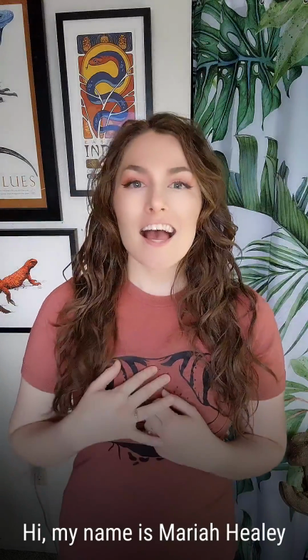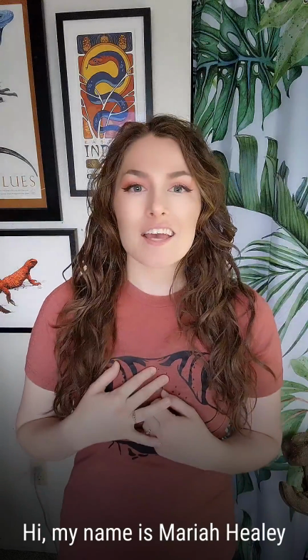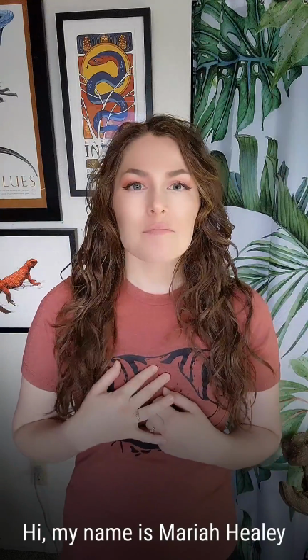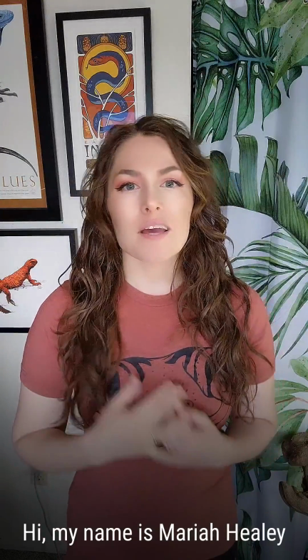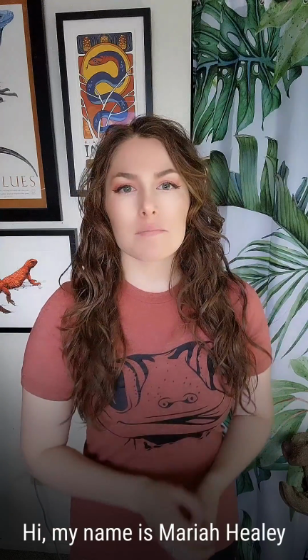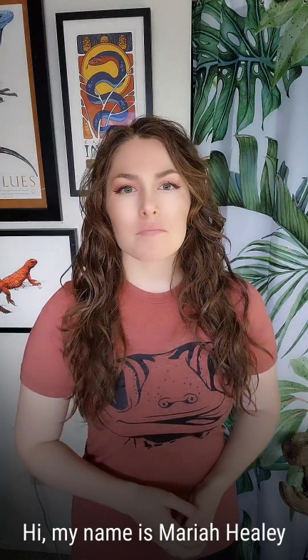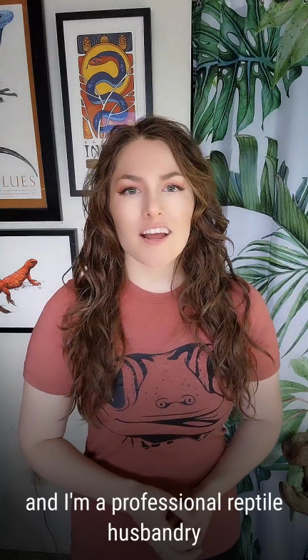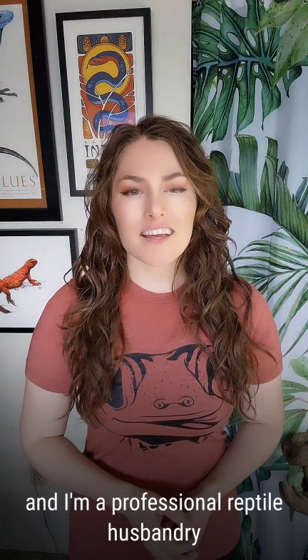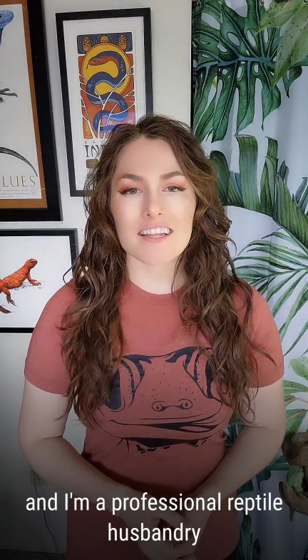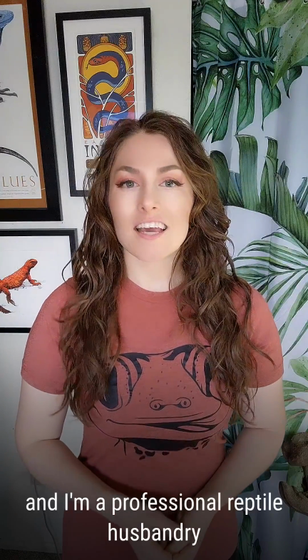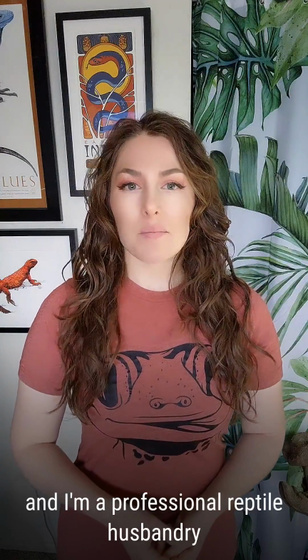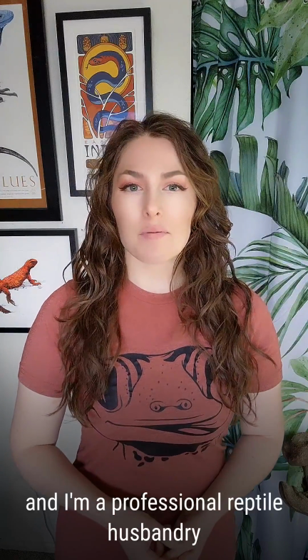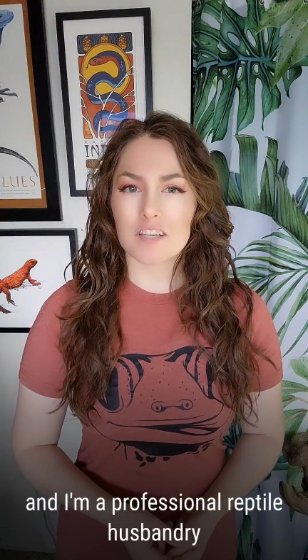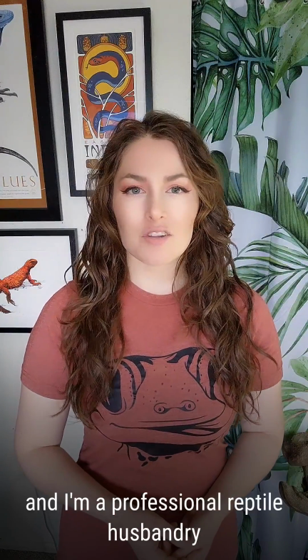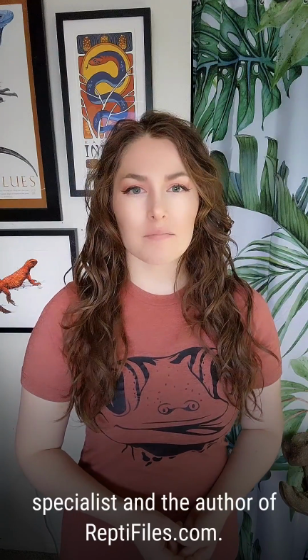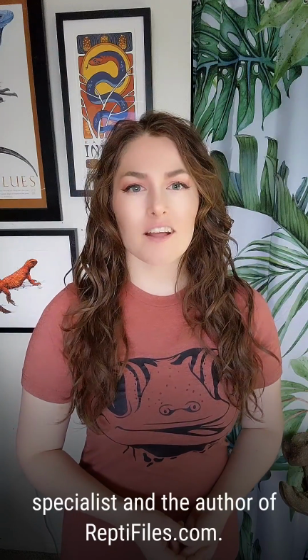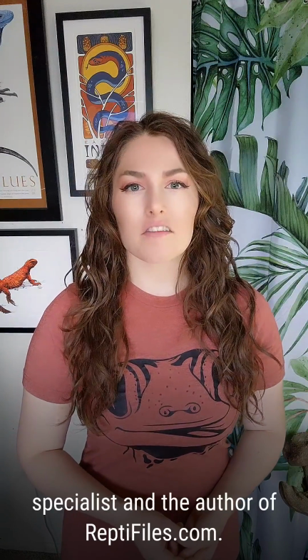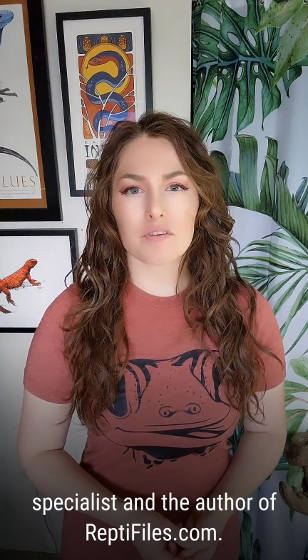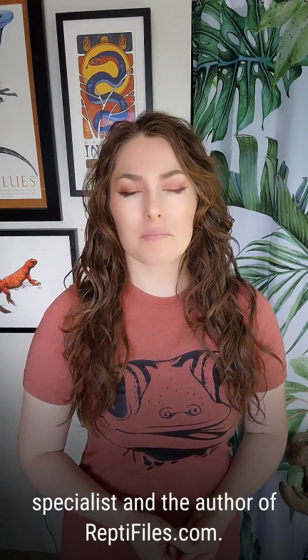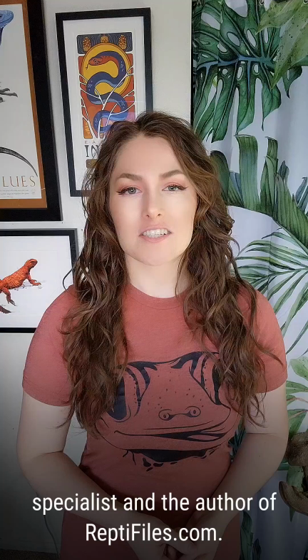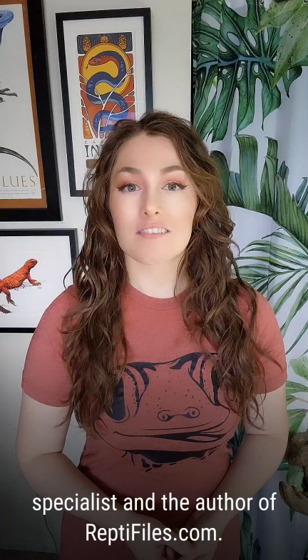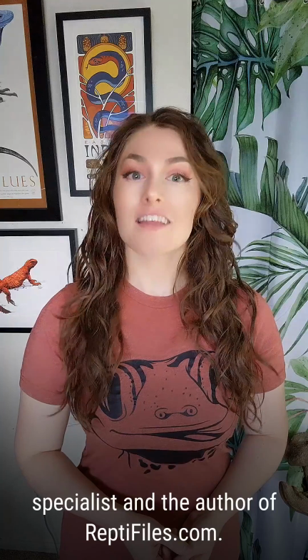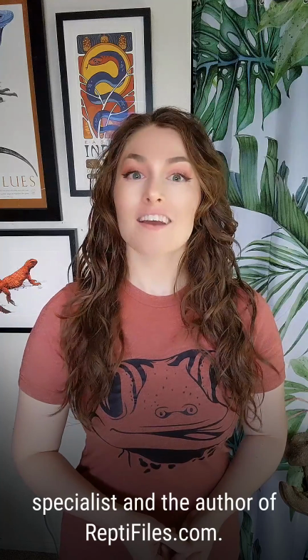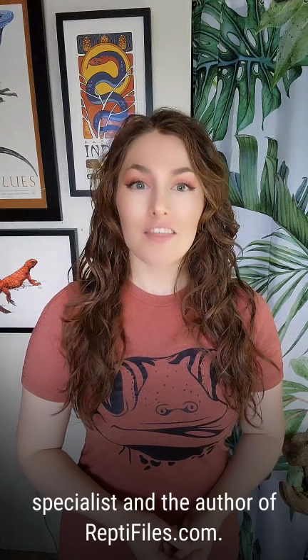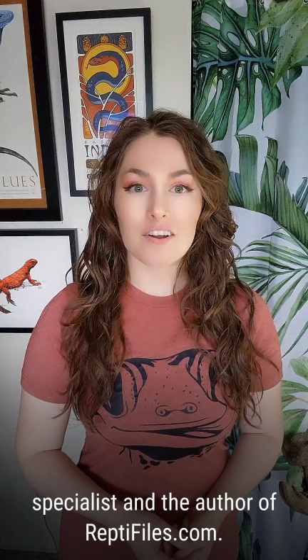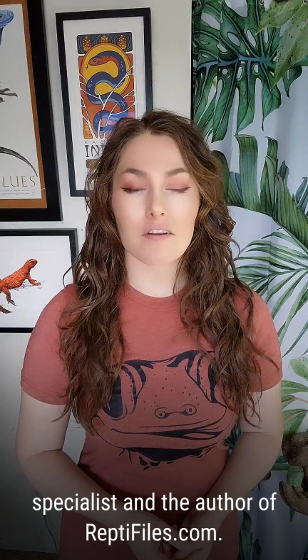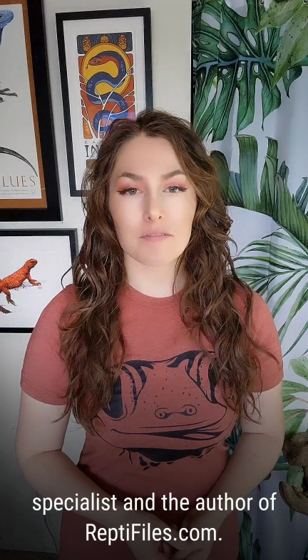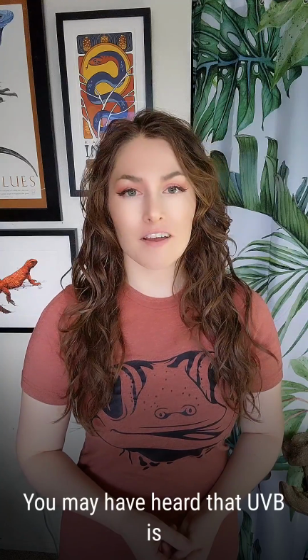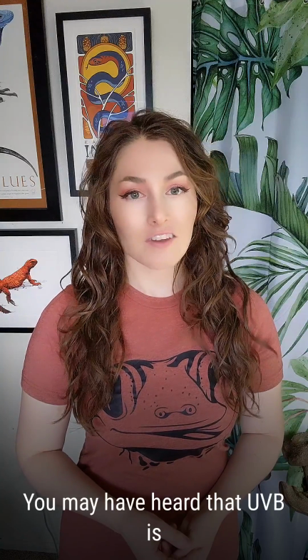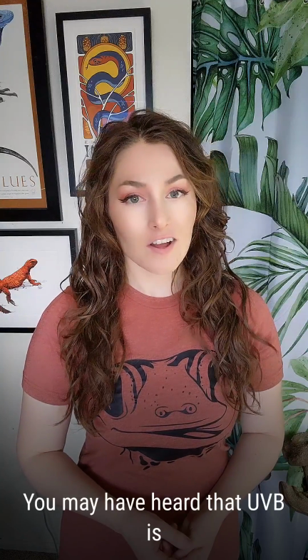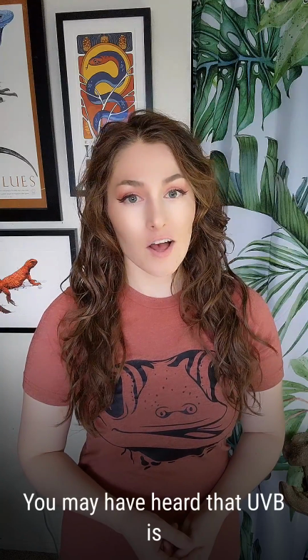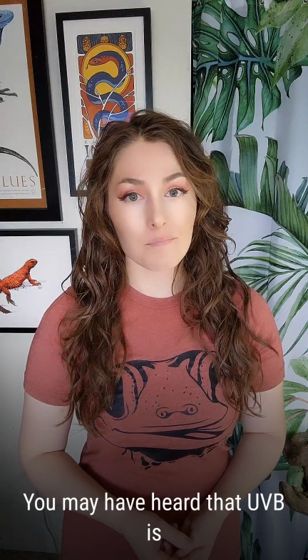Hi, my name is Mariah Healy, and I'm a professional reptile husbandry specialist and the author of Reptifiles.com.